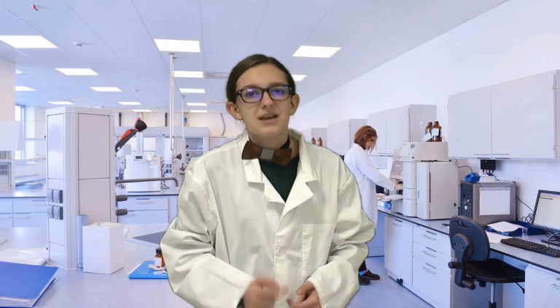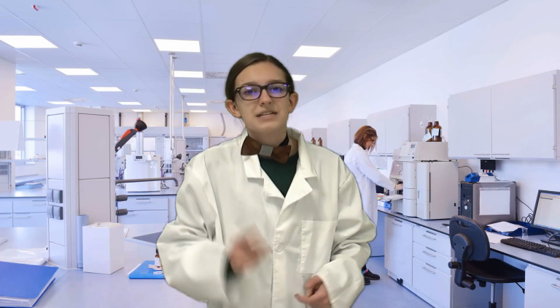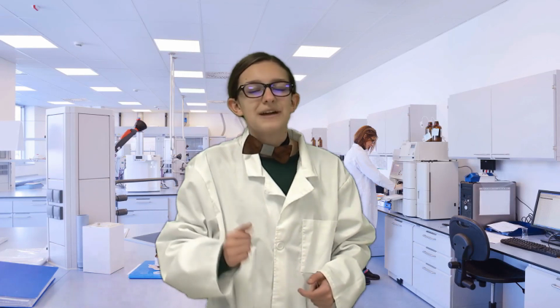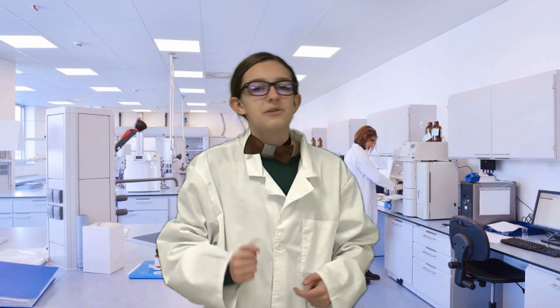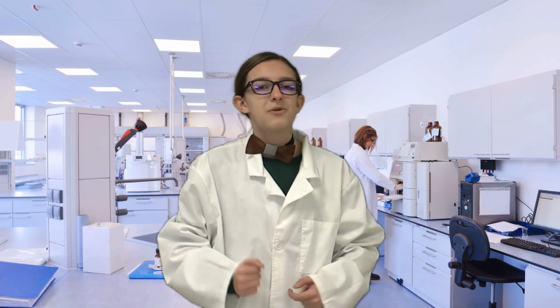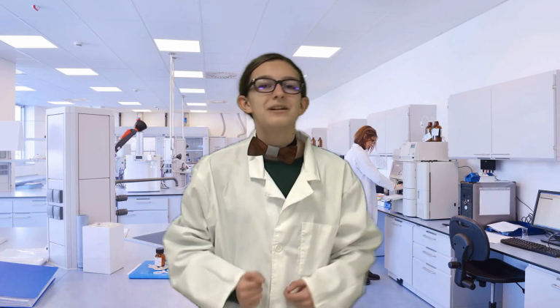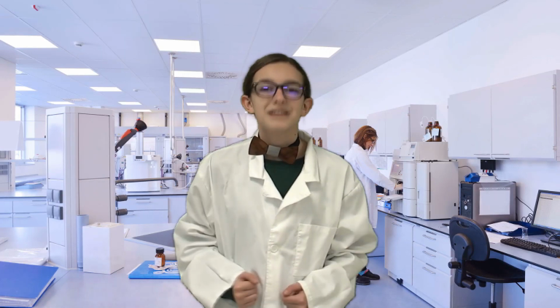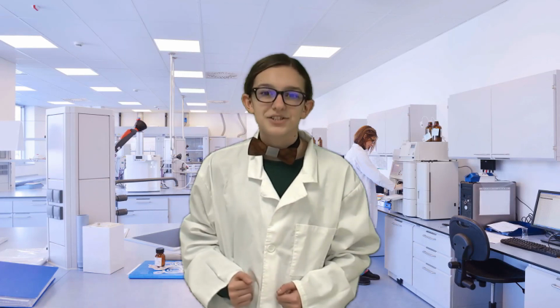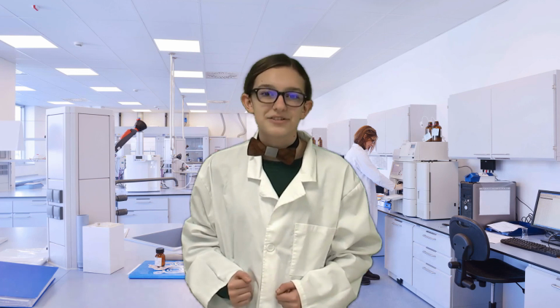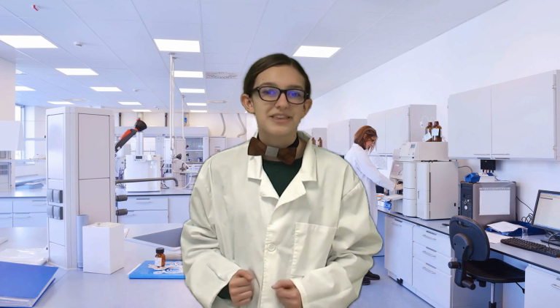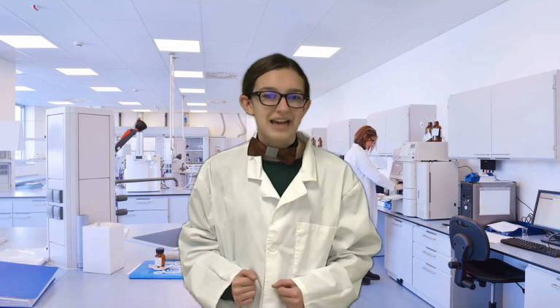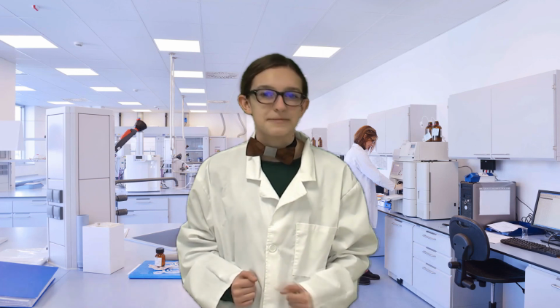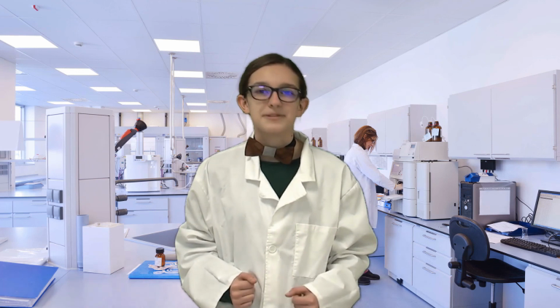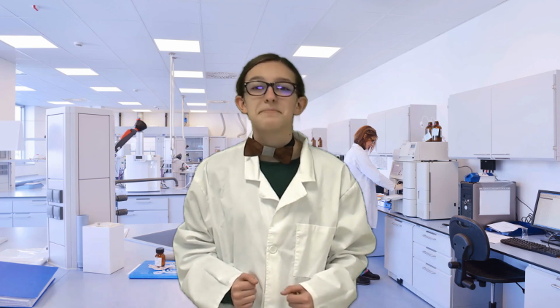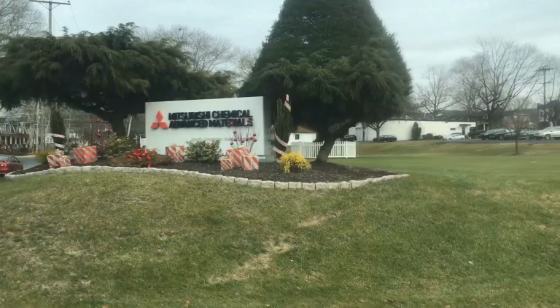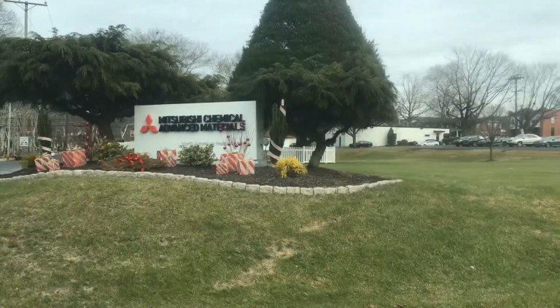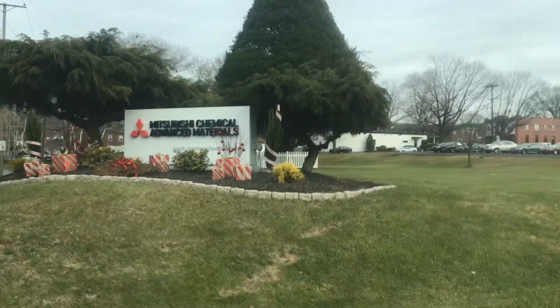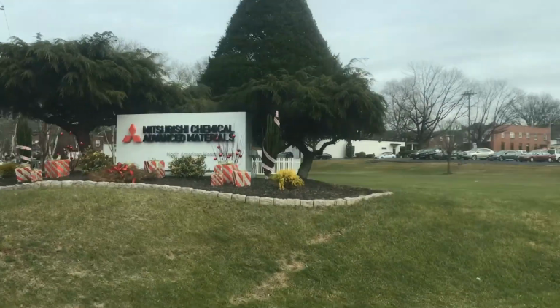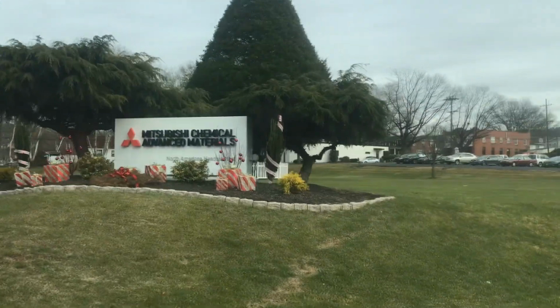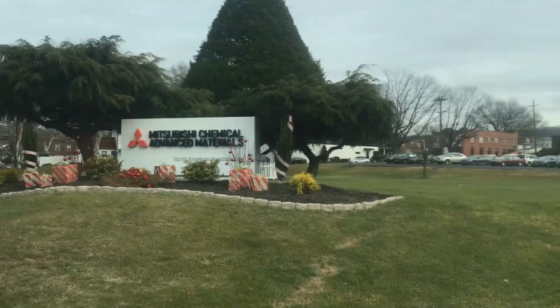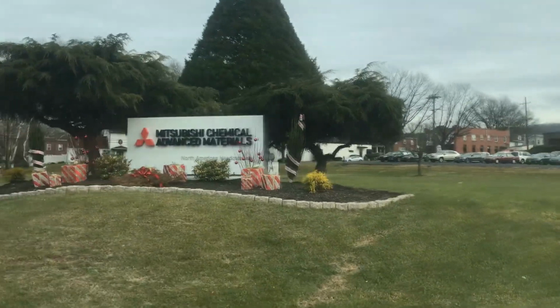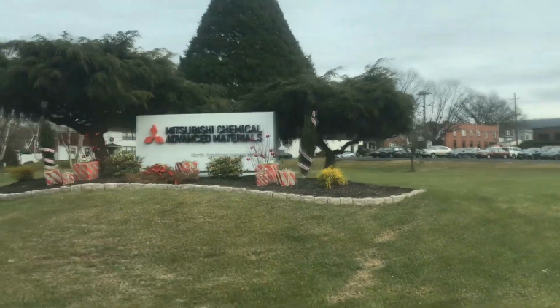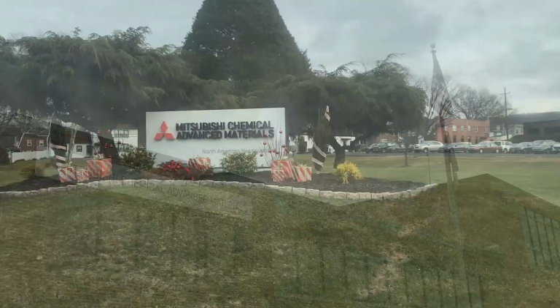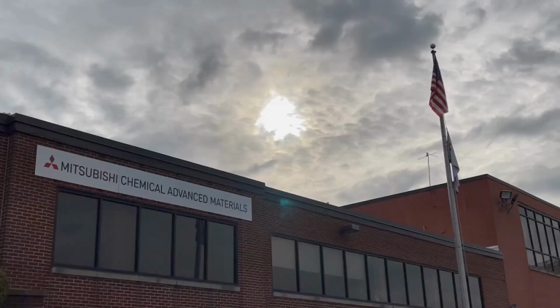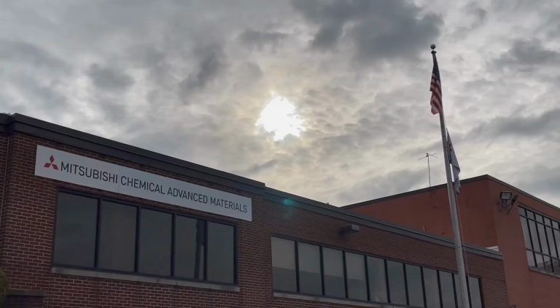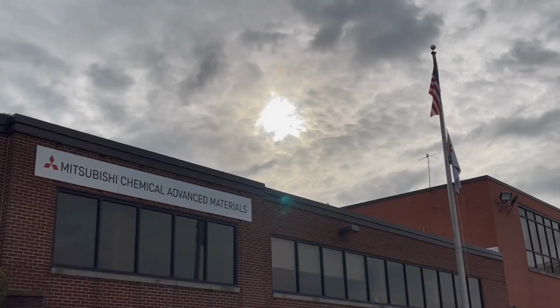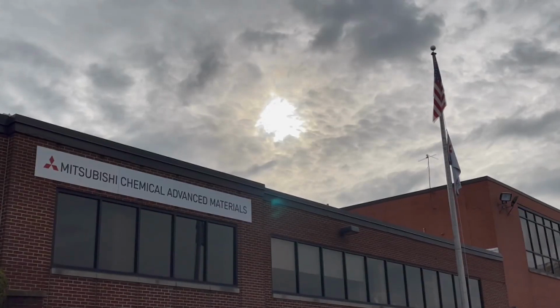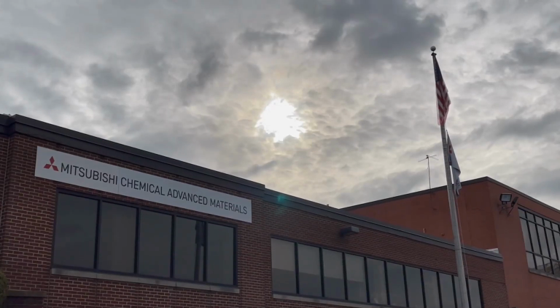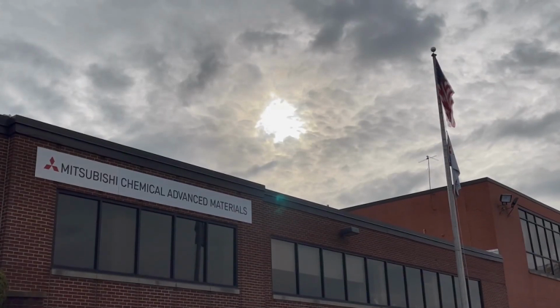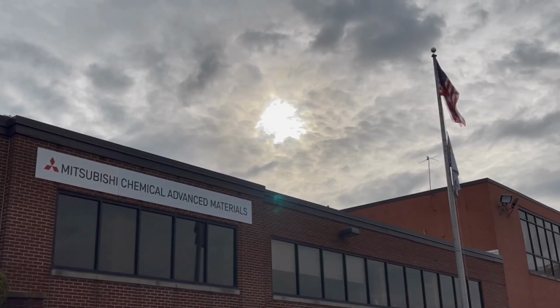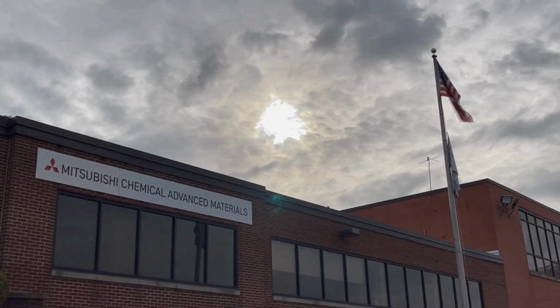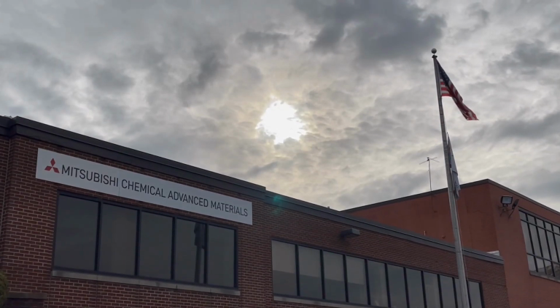To find out more, let's turn to the experts at Mitsubishi Chemicals Advanced Materials, located in Reading, PA.